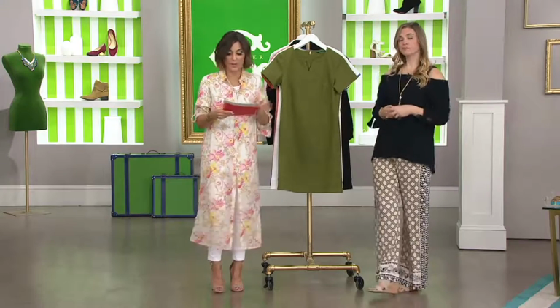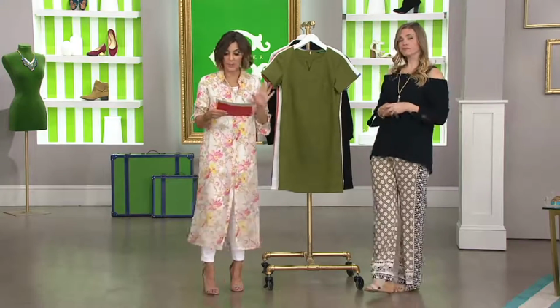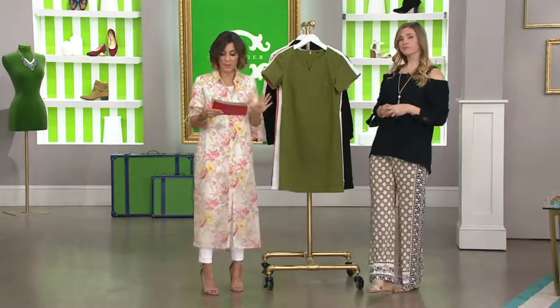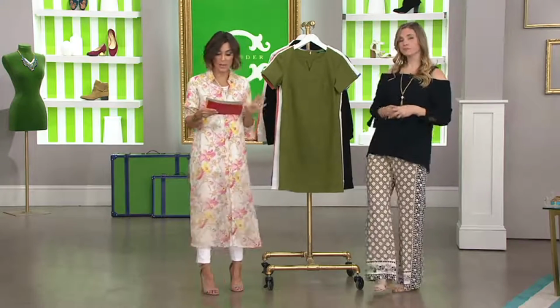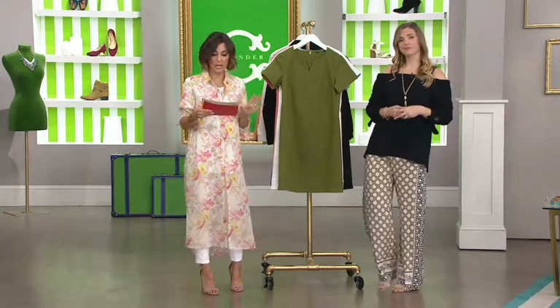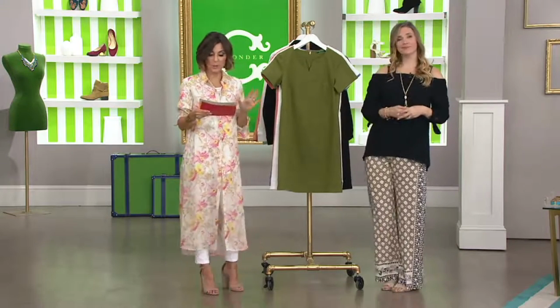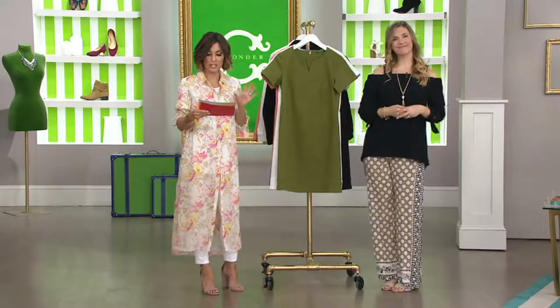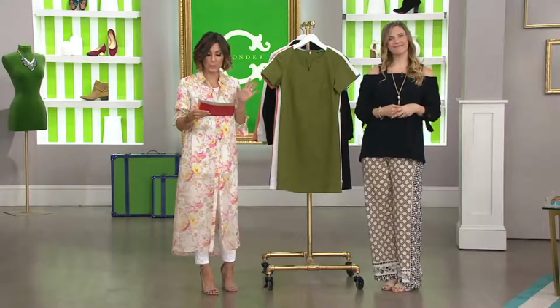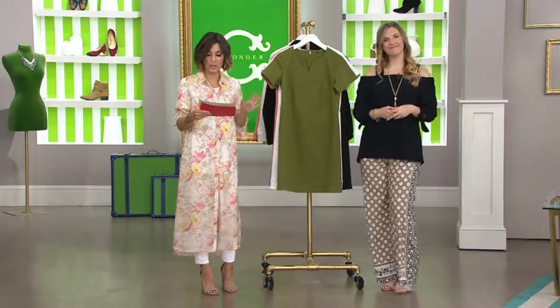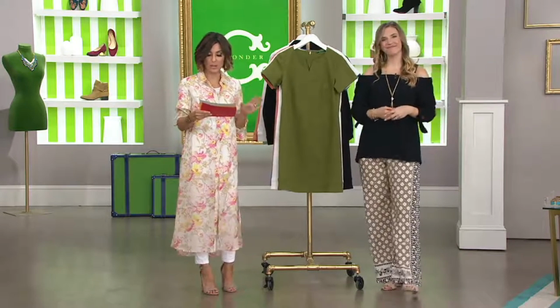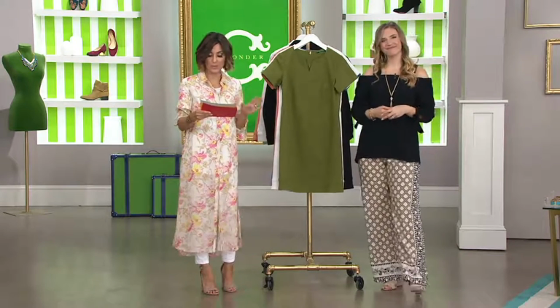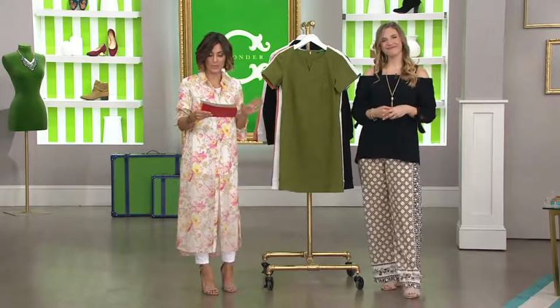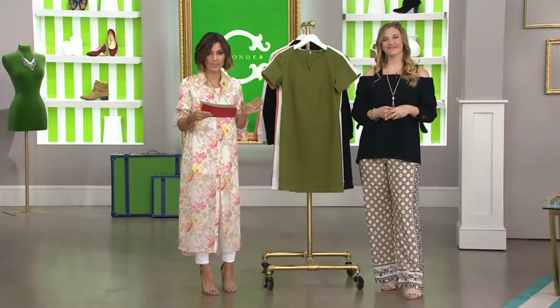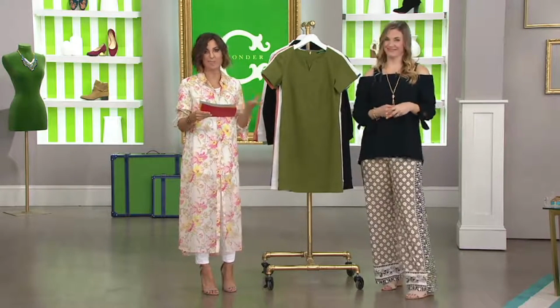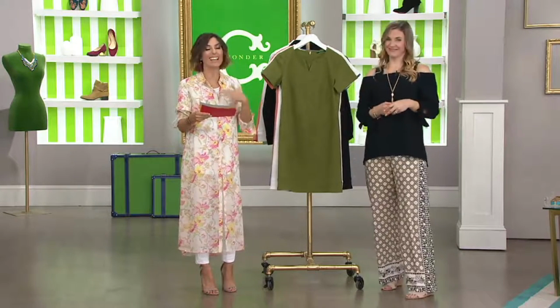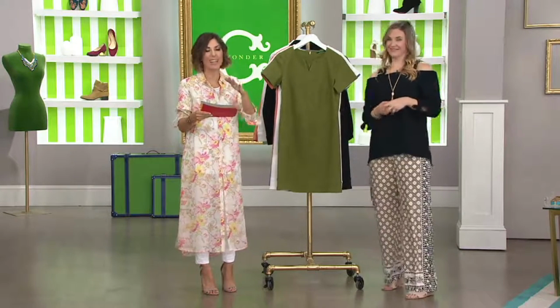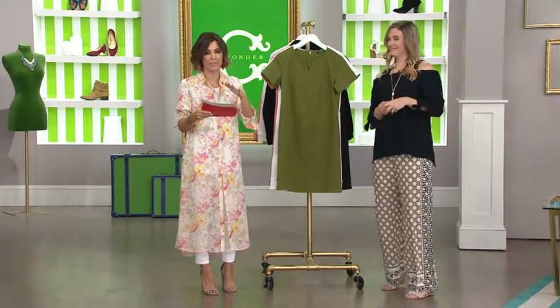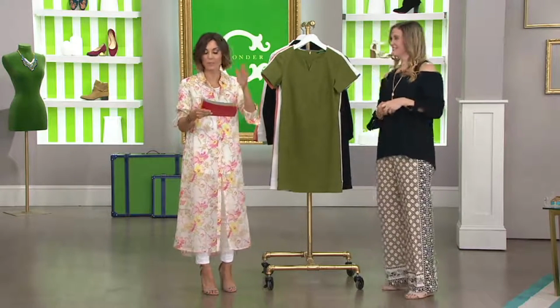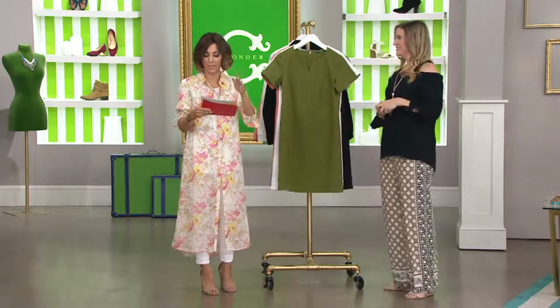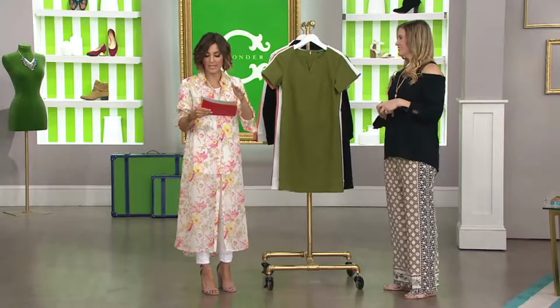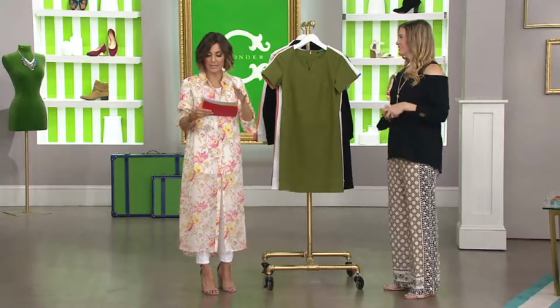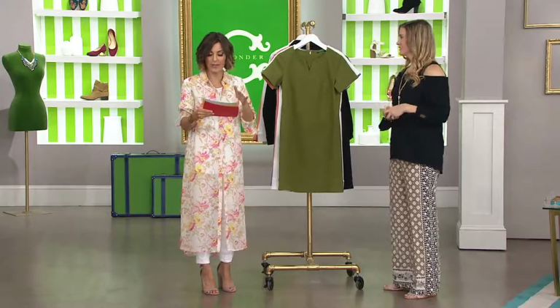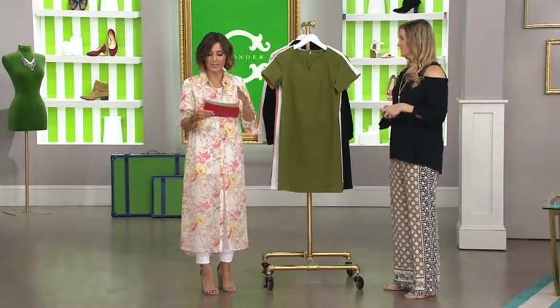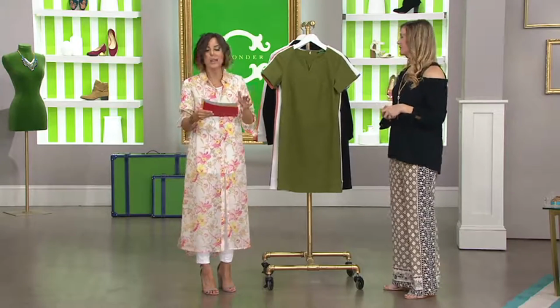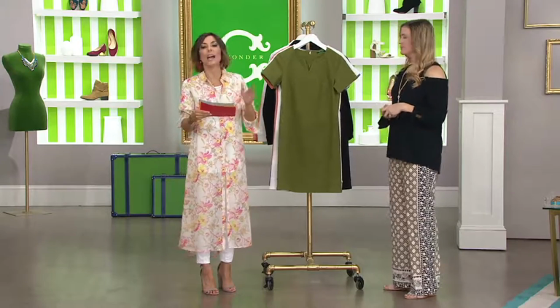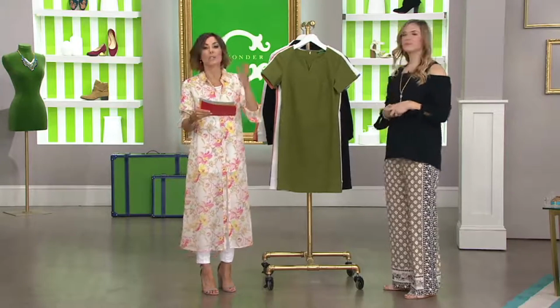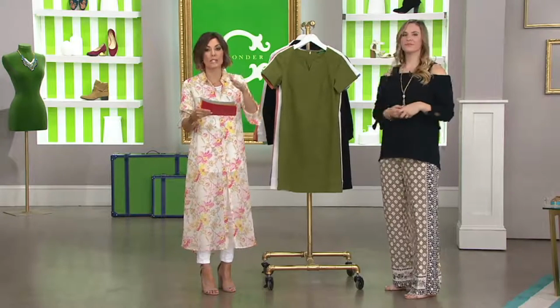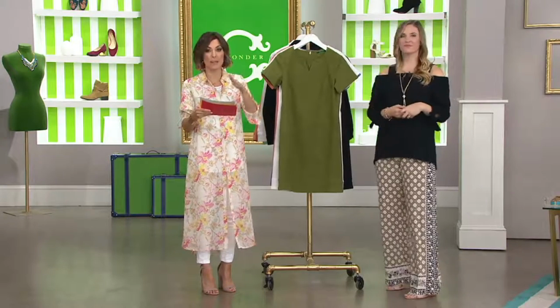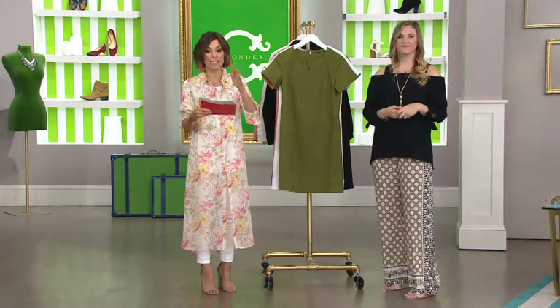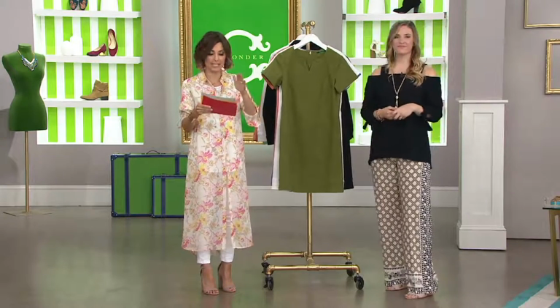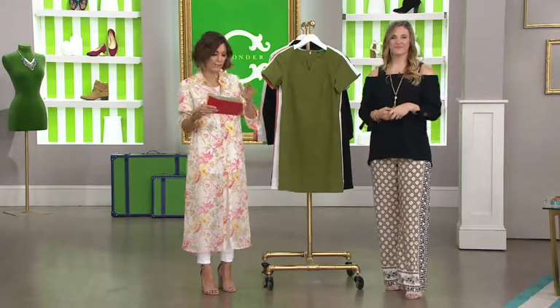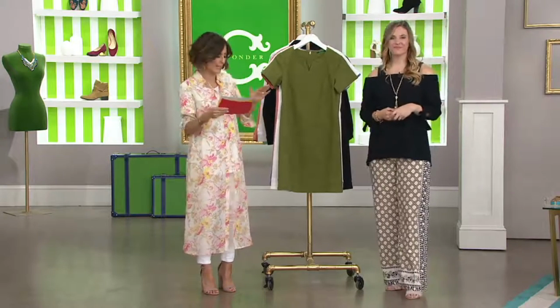Let me show you the colors because this one is under 50 — it's at $49.75 — and it's on easy pay at $16.58.